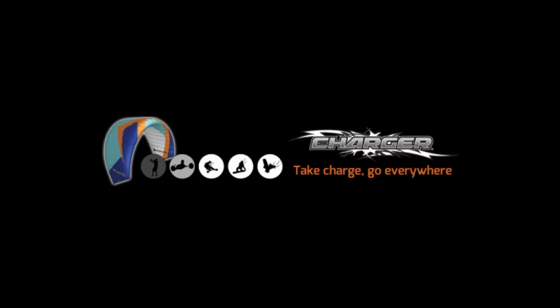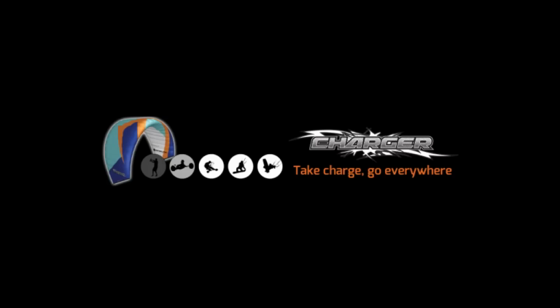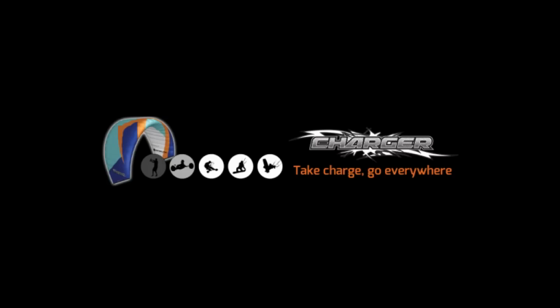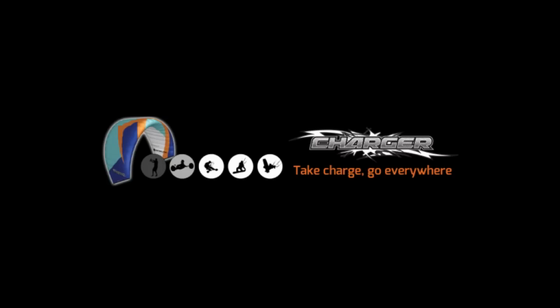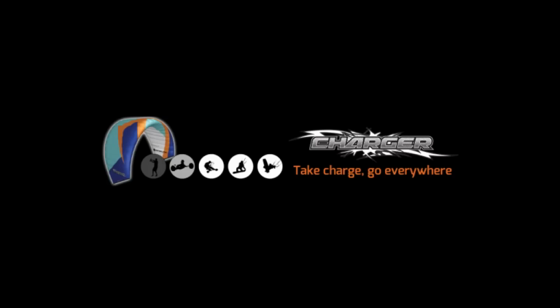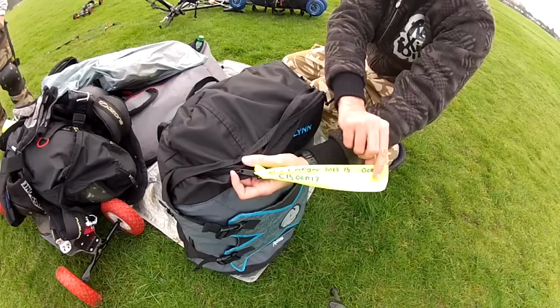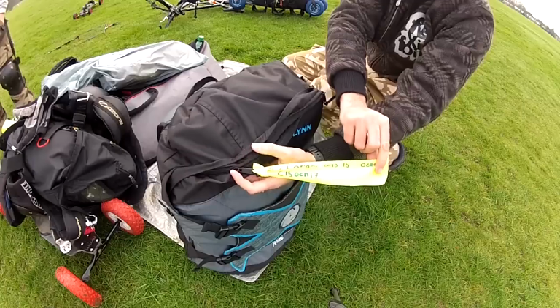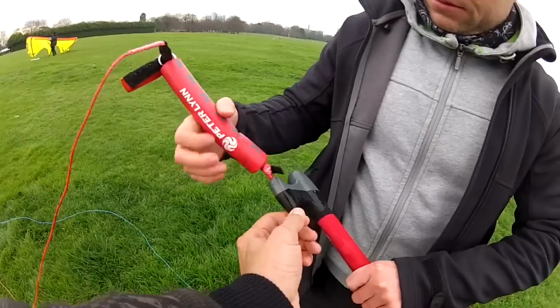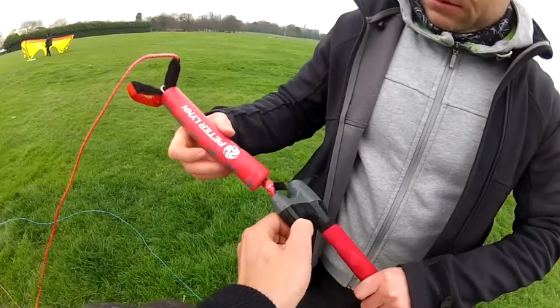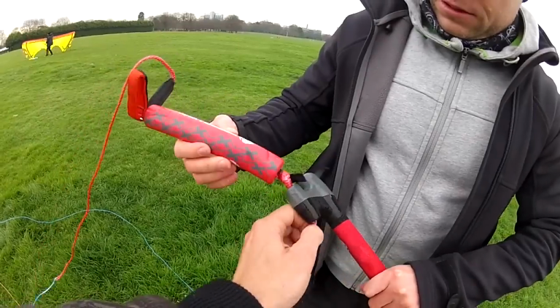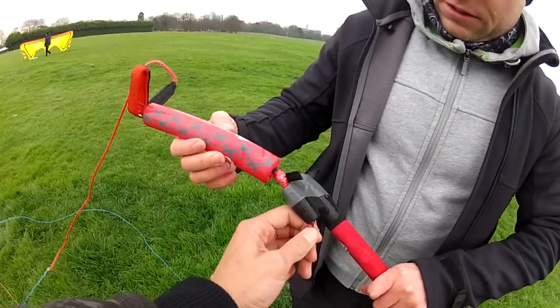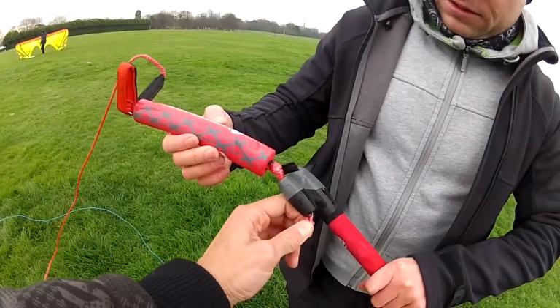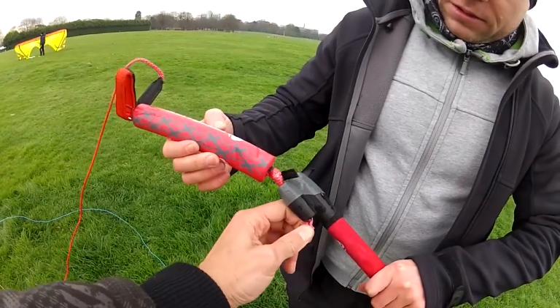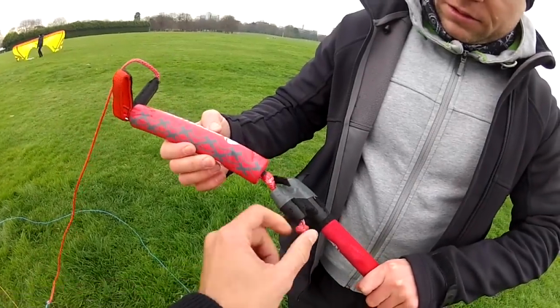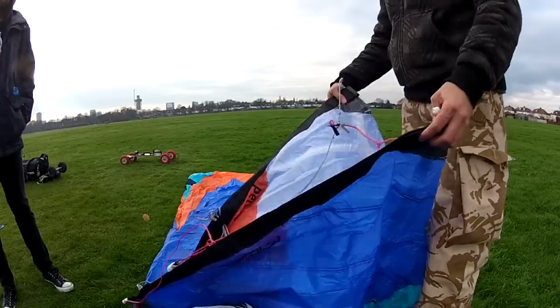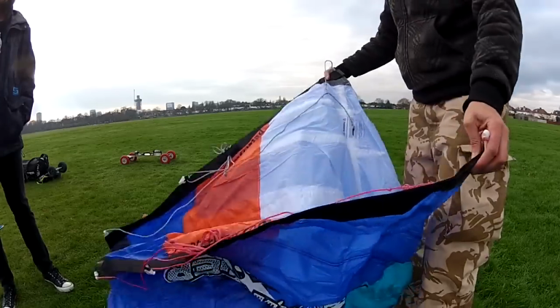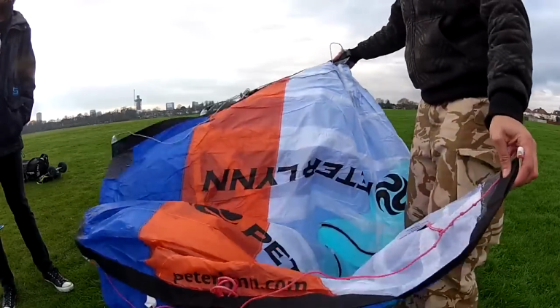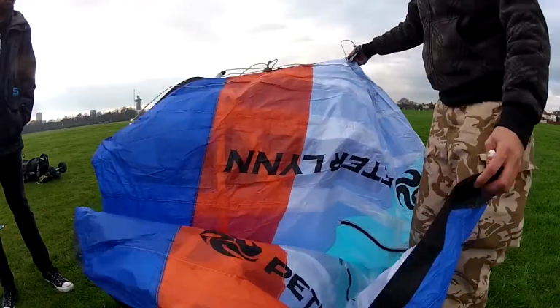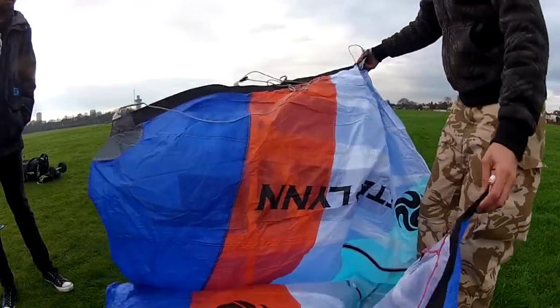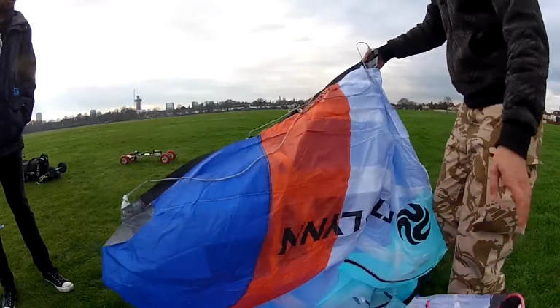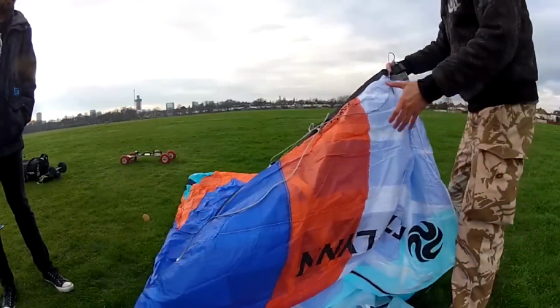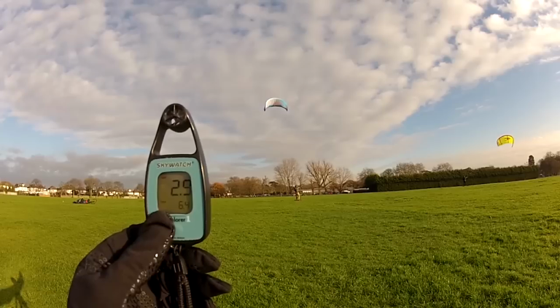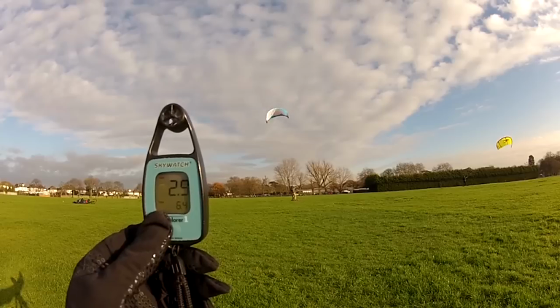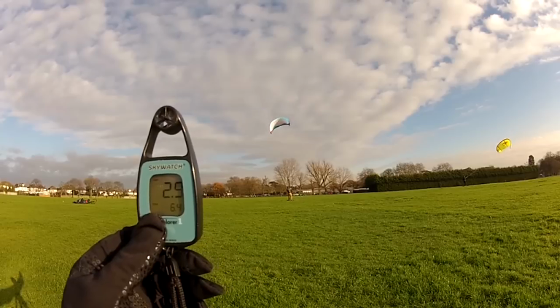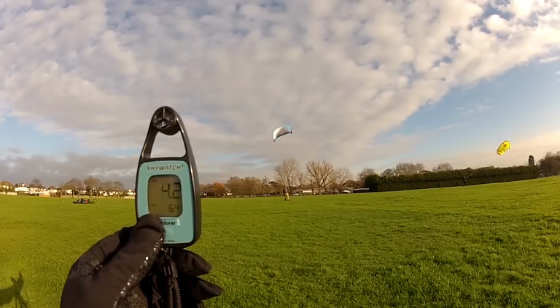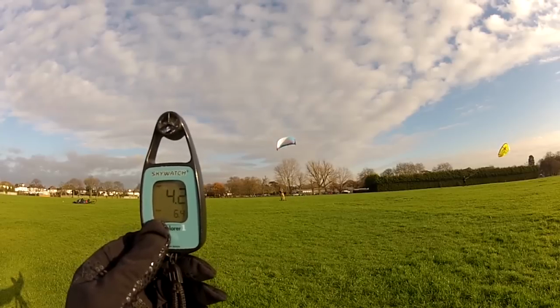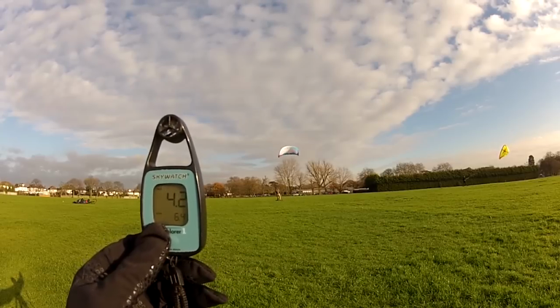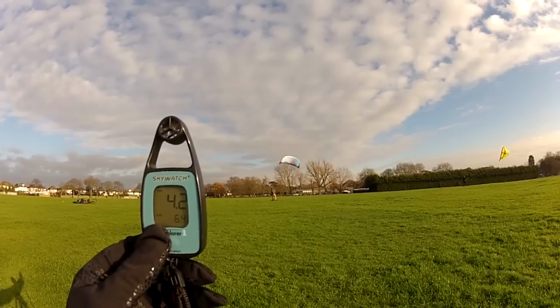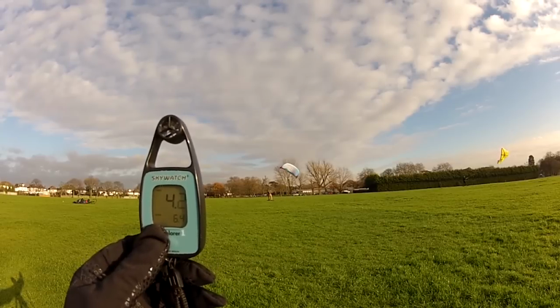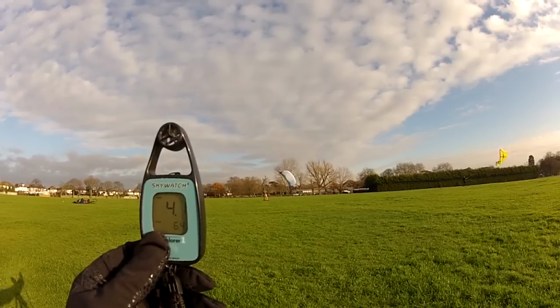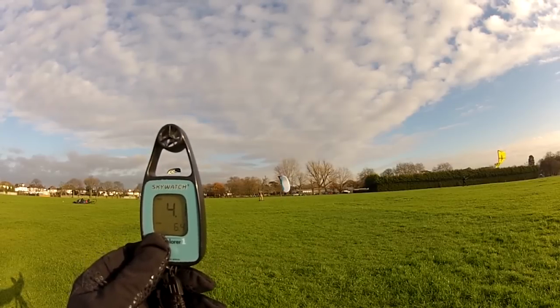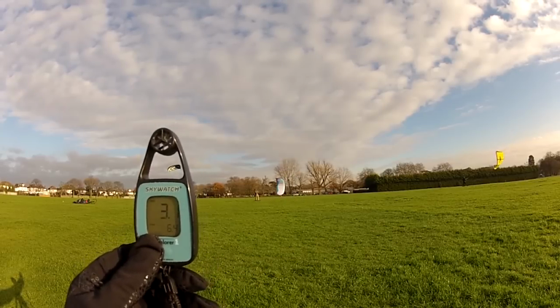We'll be looking at the bag, the new TS Bar, naturally the kite, and also how the 15 behaves in light but gusty winds.